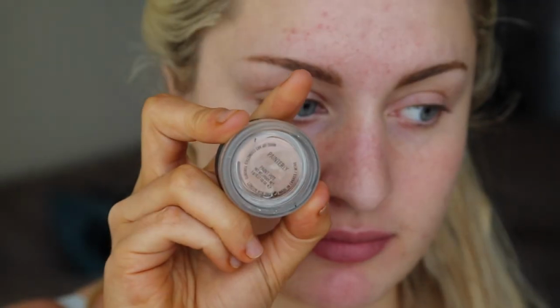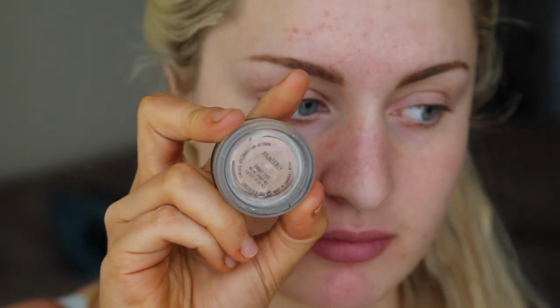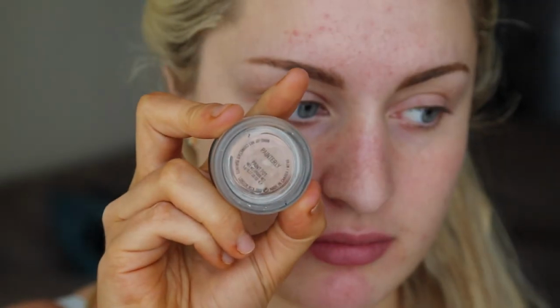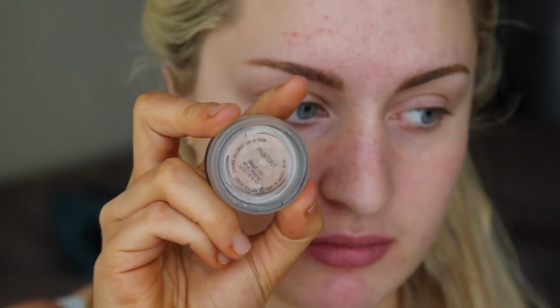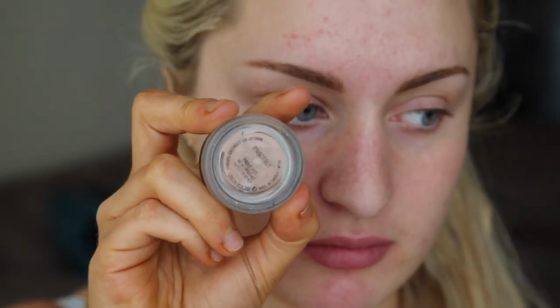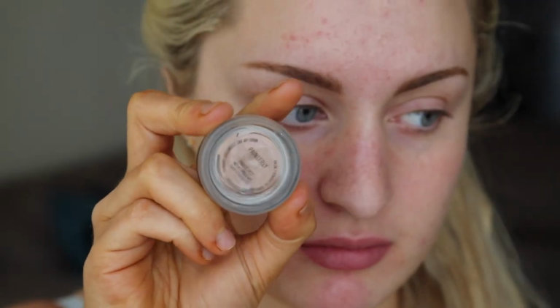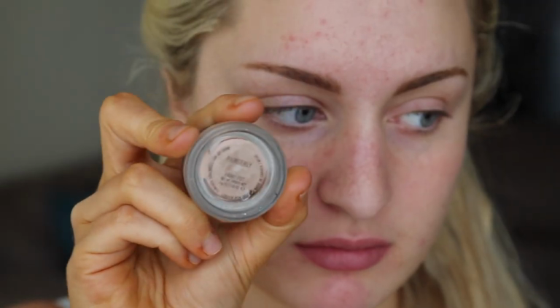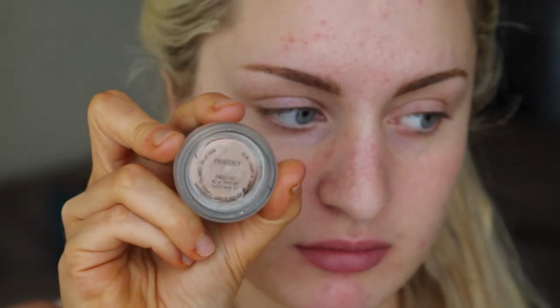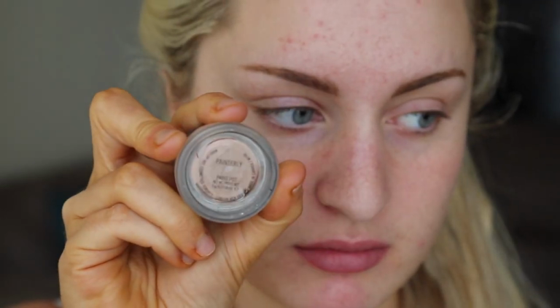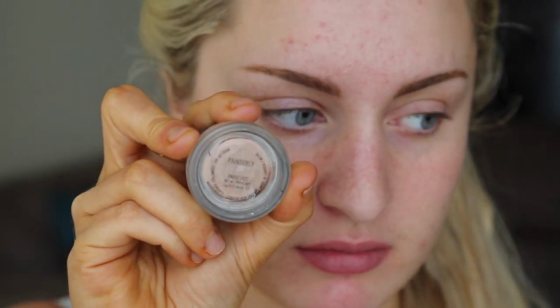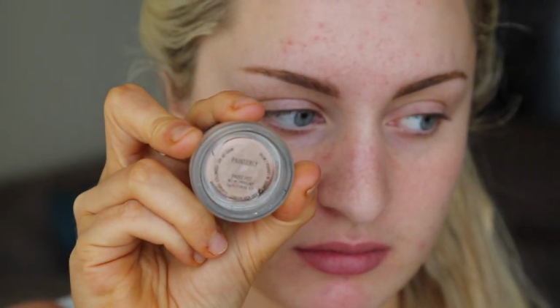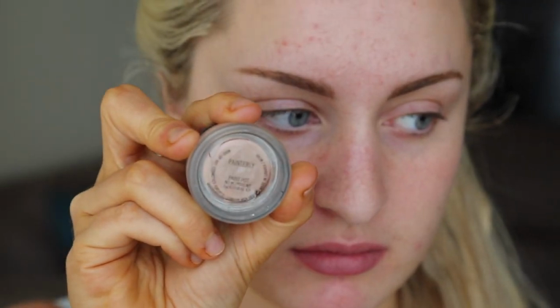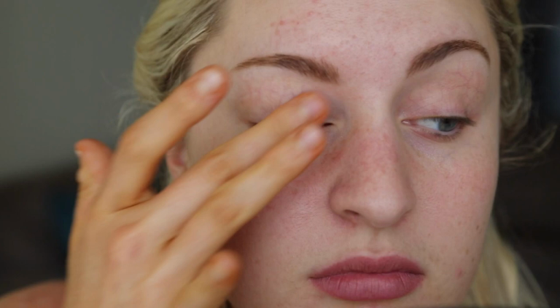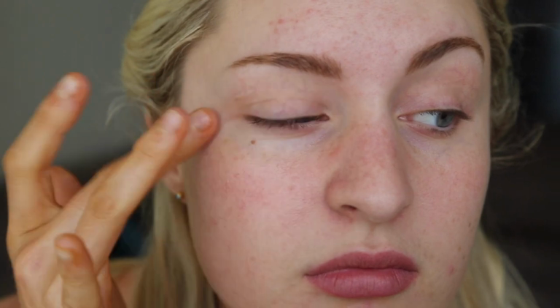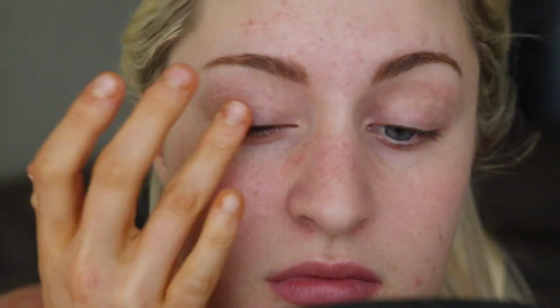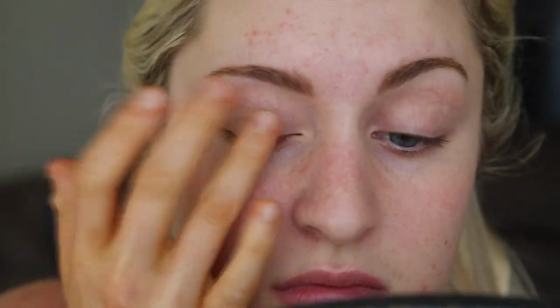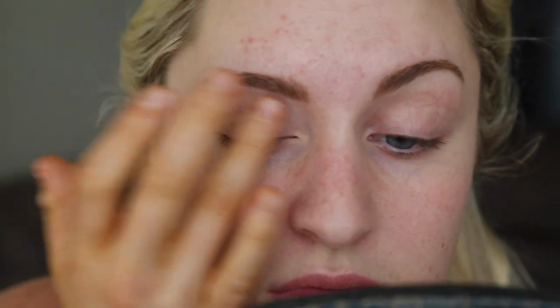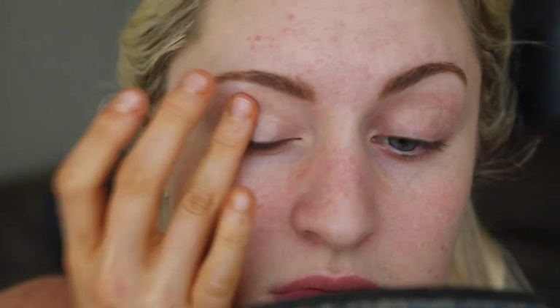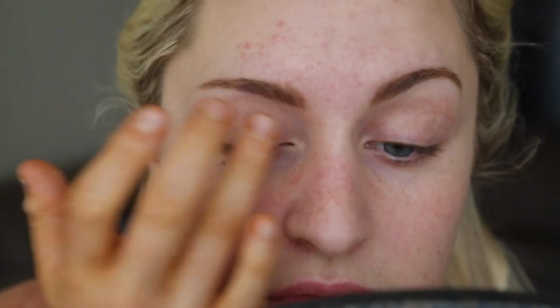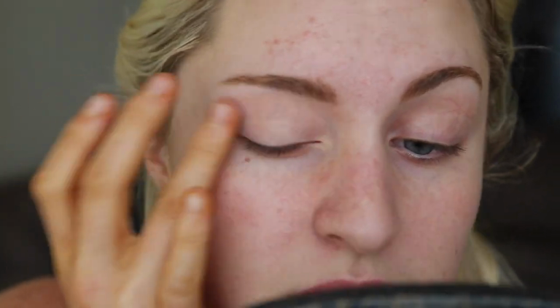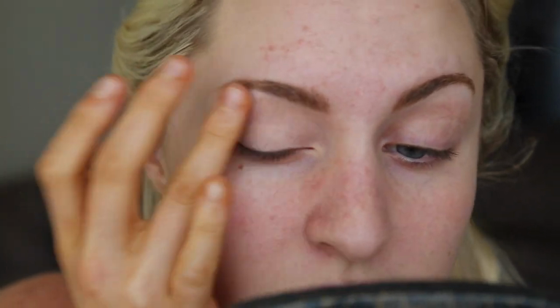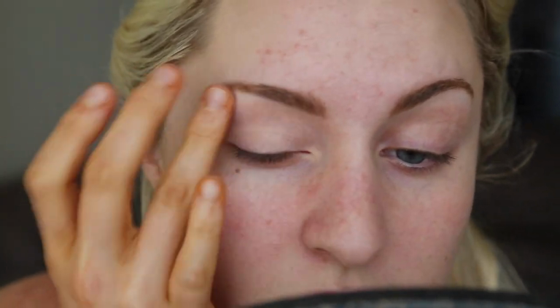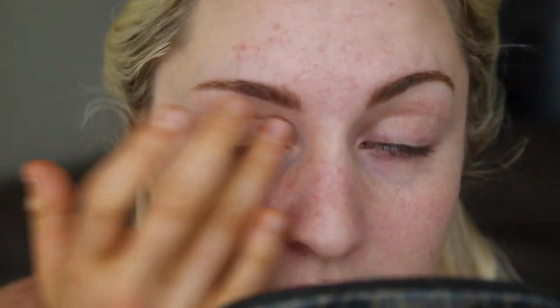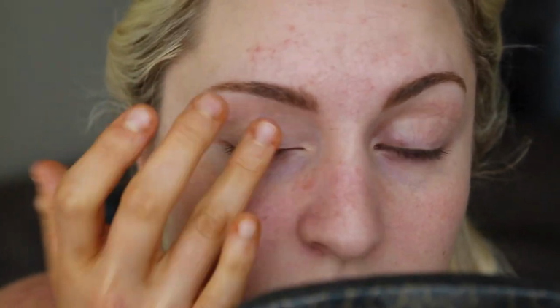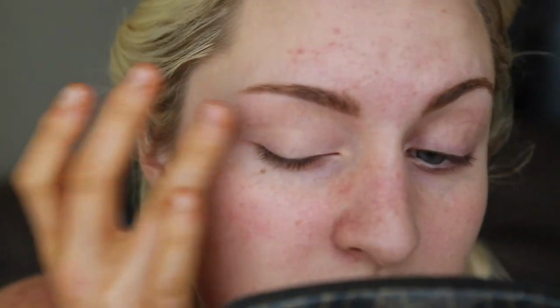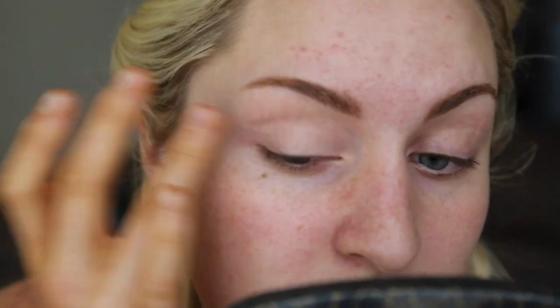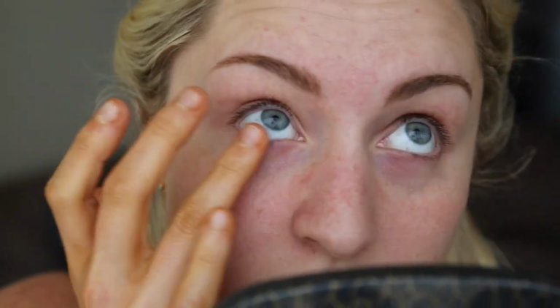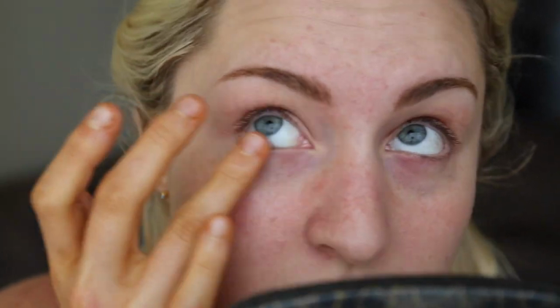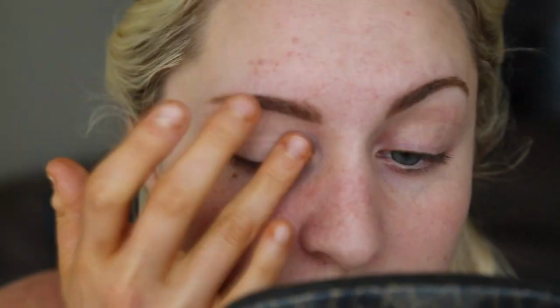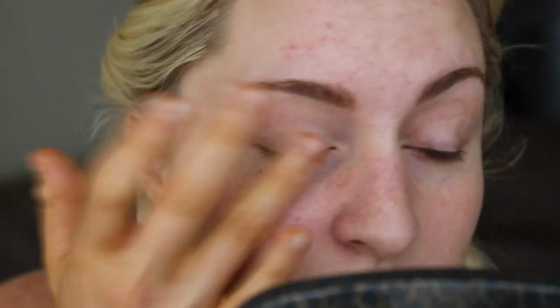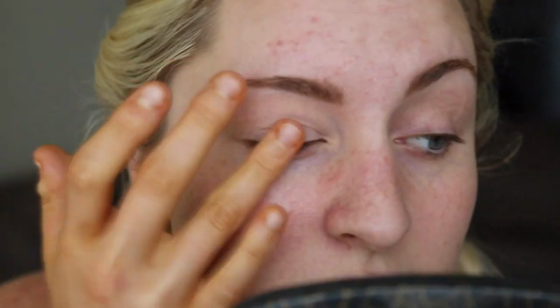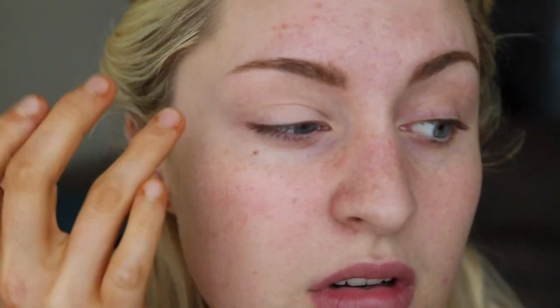Apply MAC's Paint Pot all over your eye wherever you're going to be applying the shadow, or you can choose any eyeshadow base.